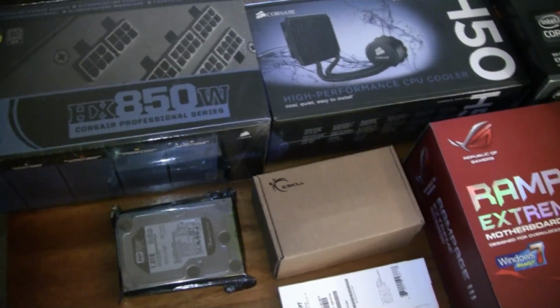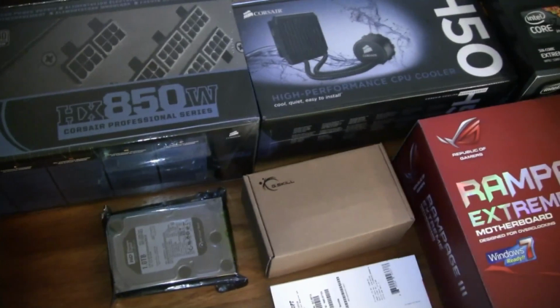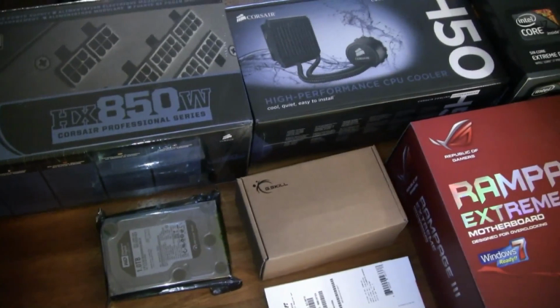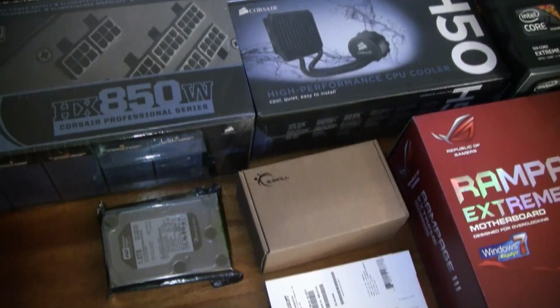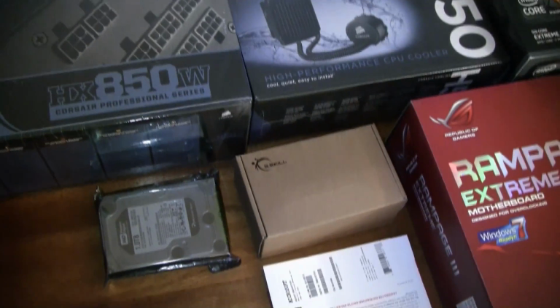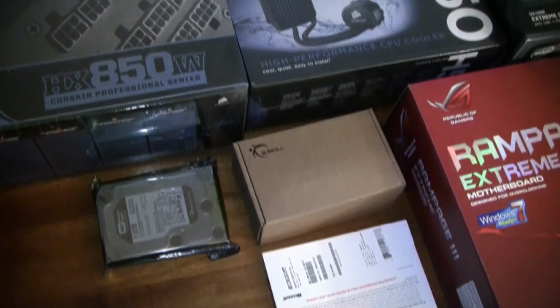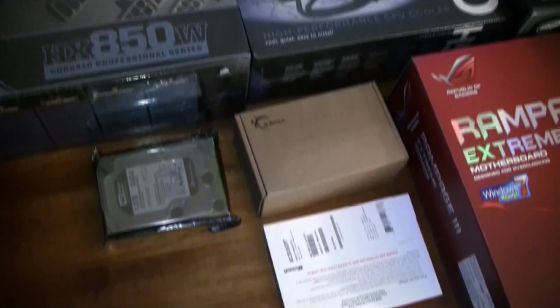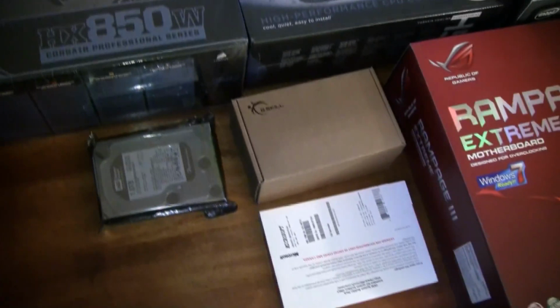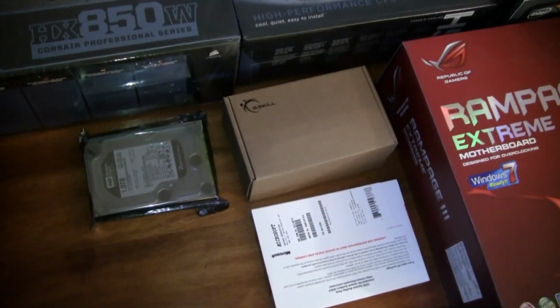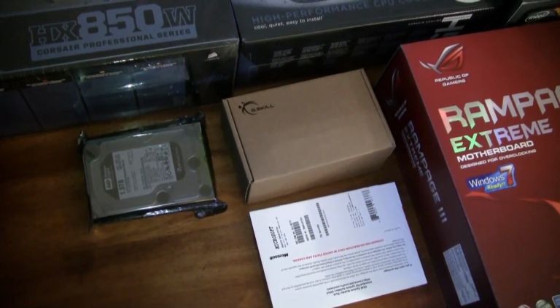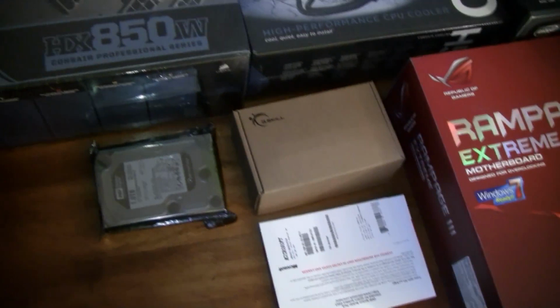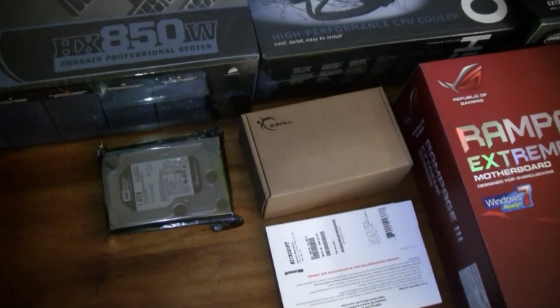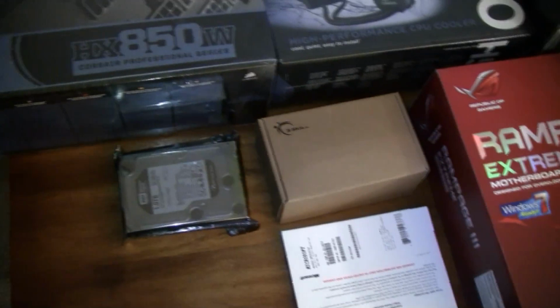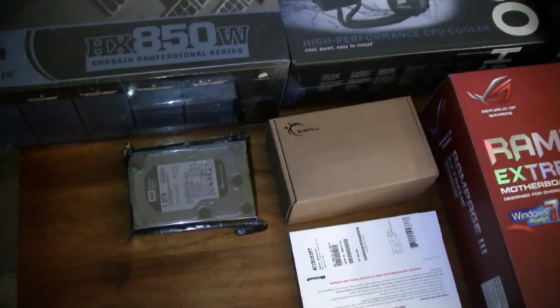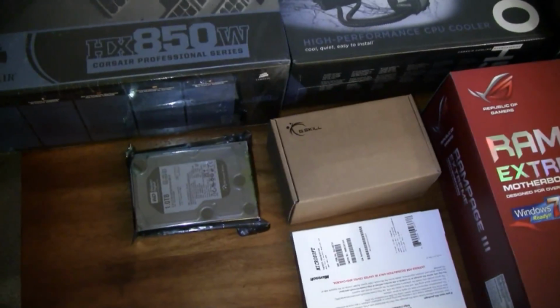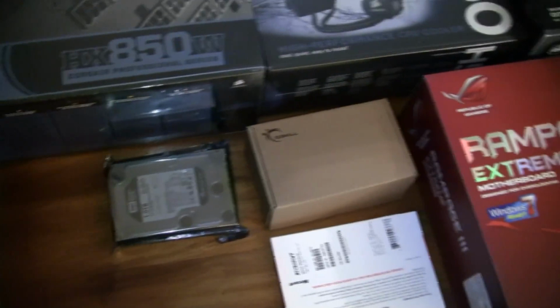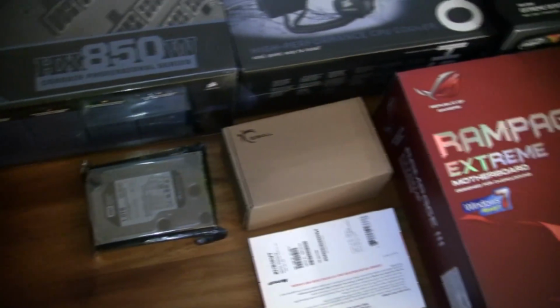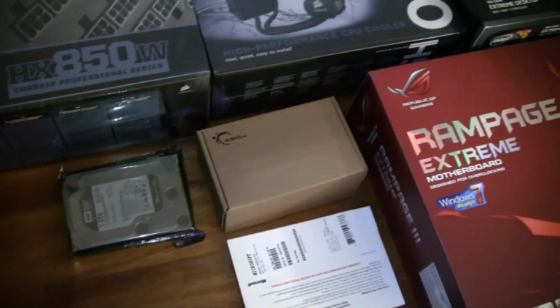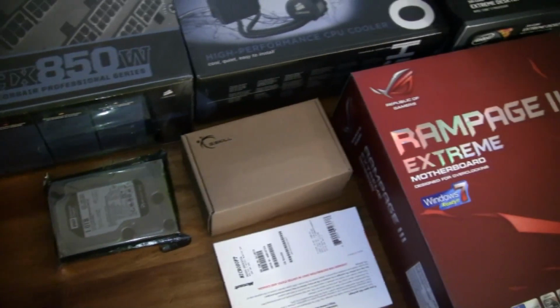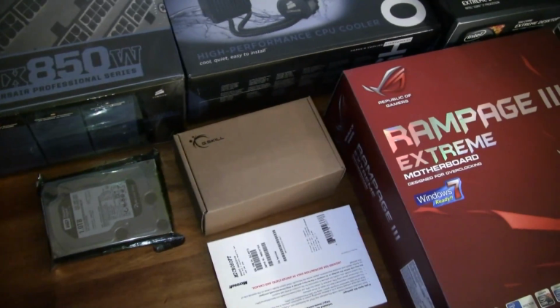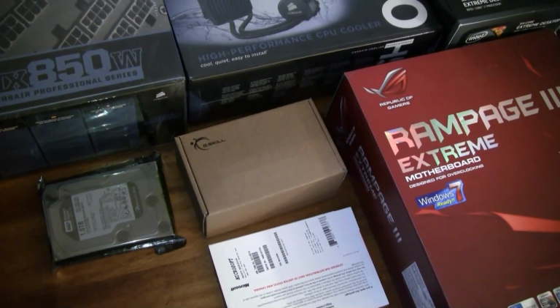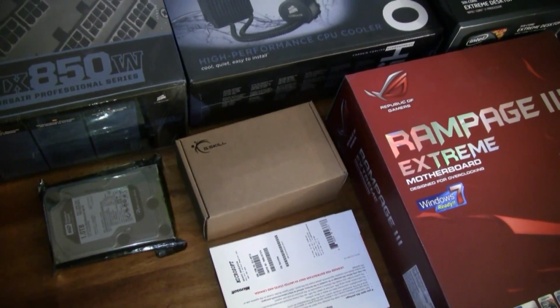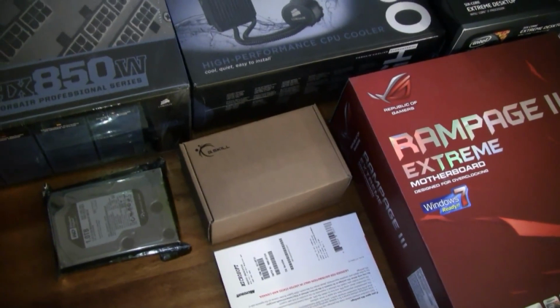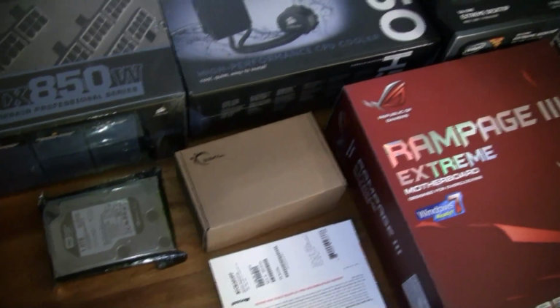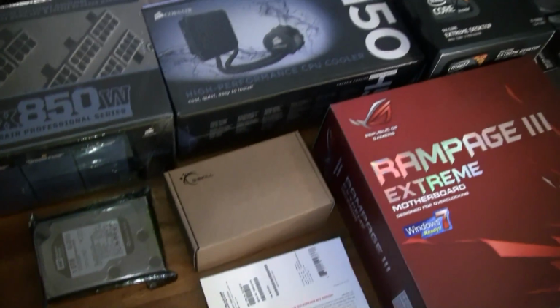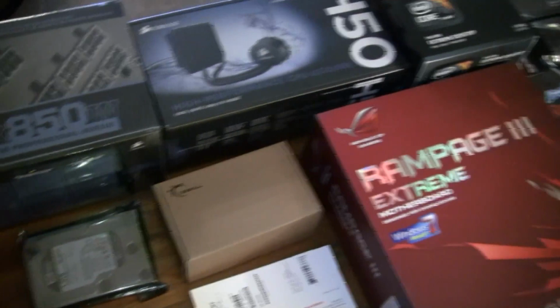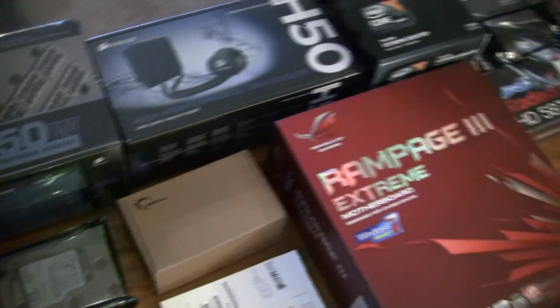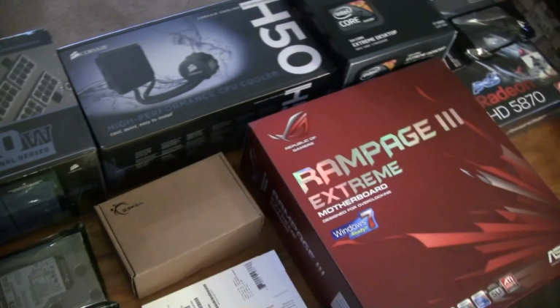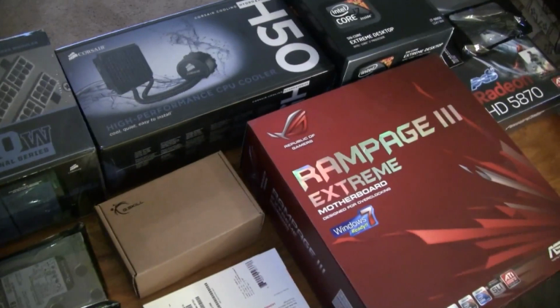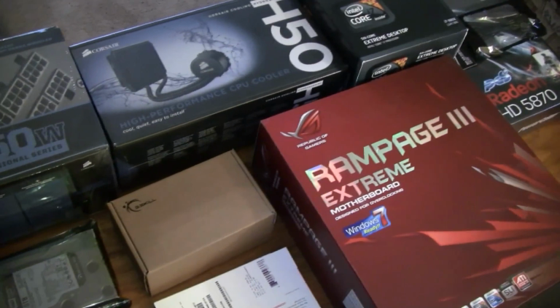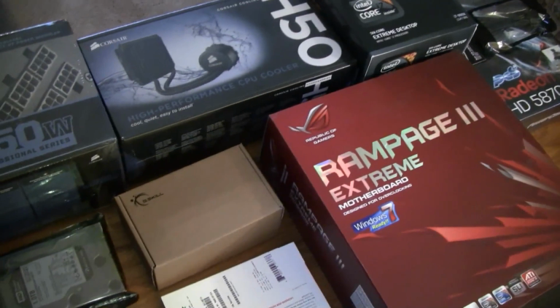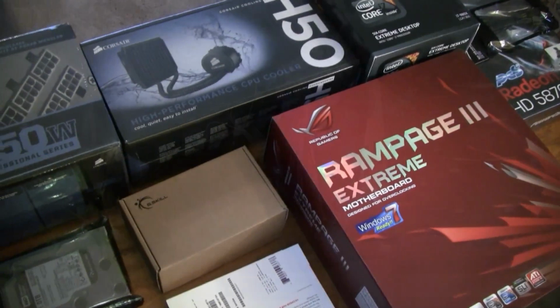We'll have to wait and see. Hopefully nothing is DOA — knock on wood — and go from there. All right, let's get started.